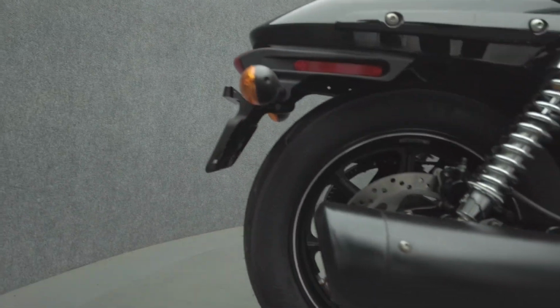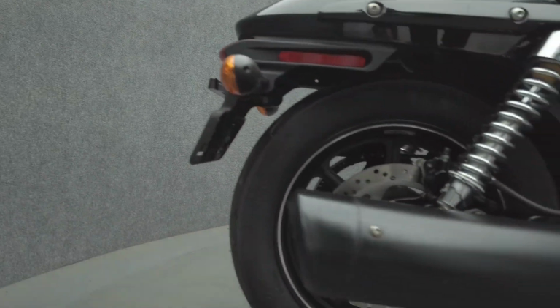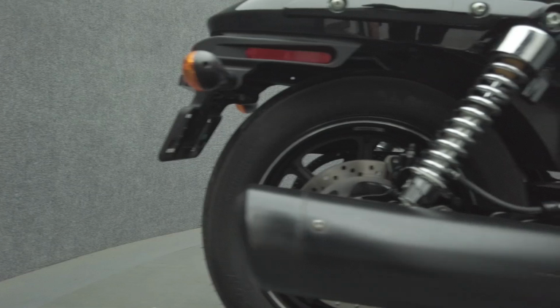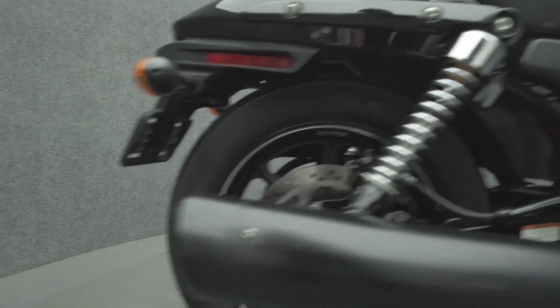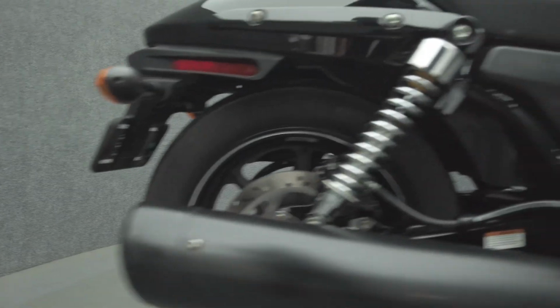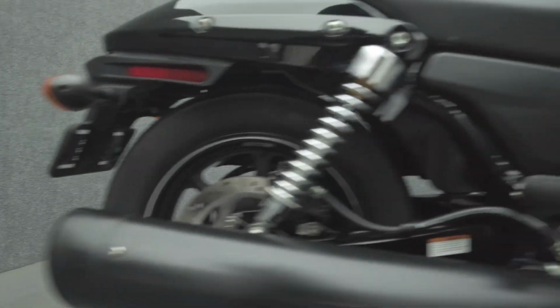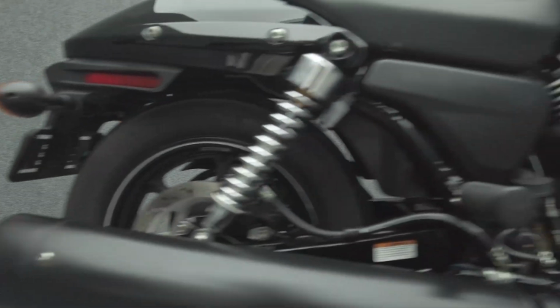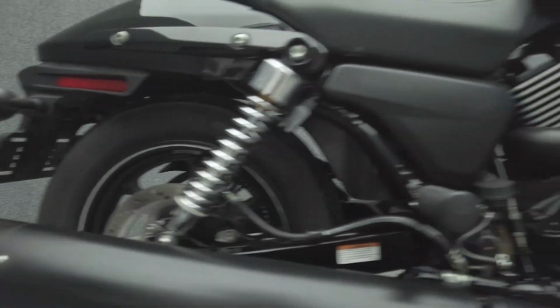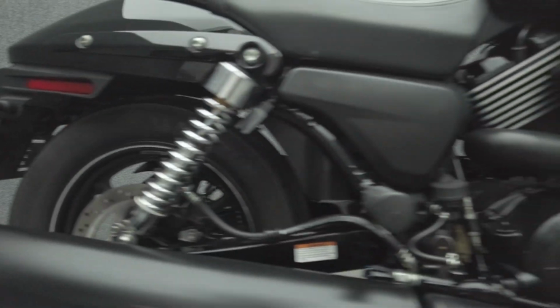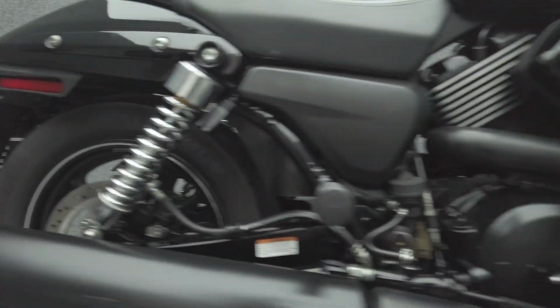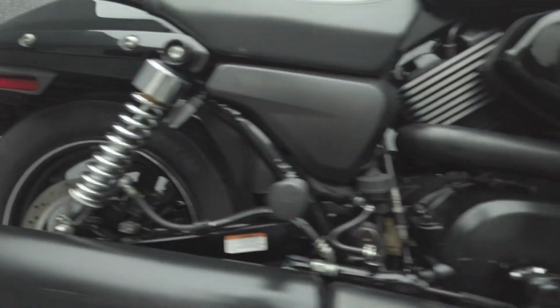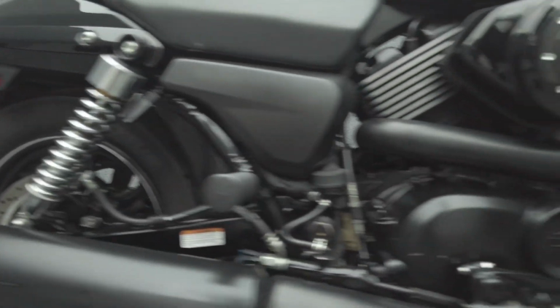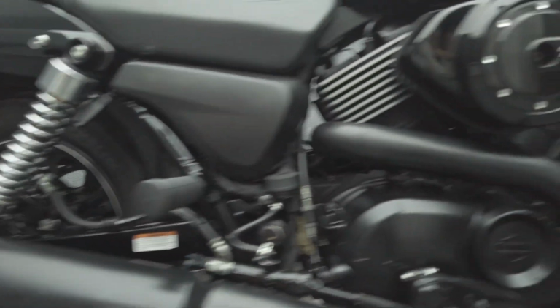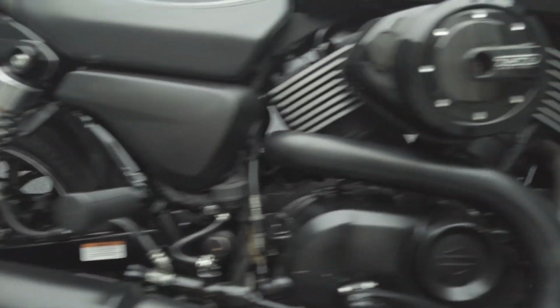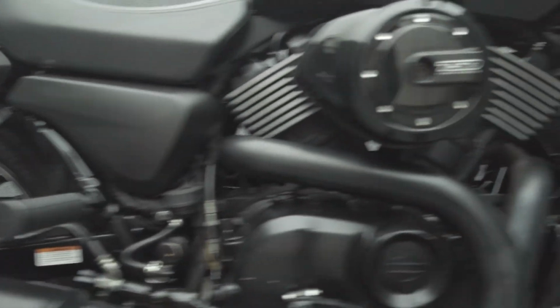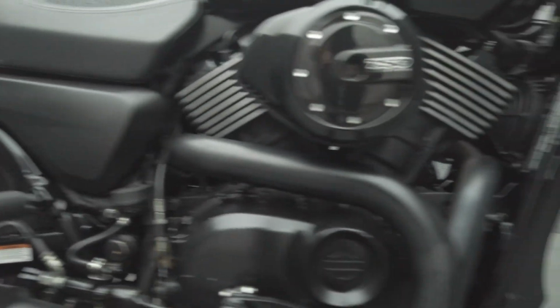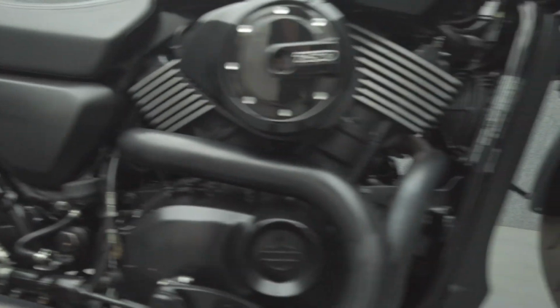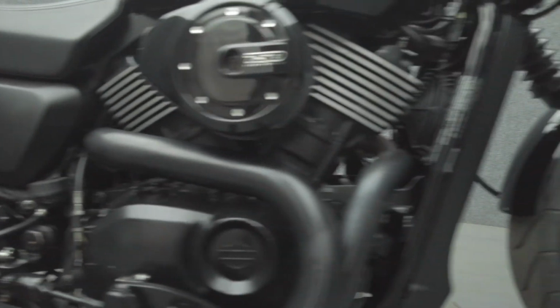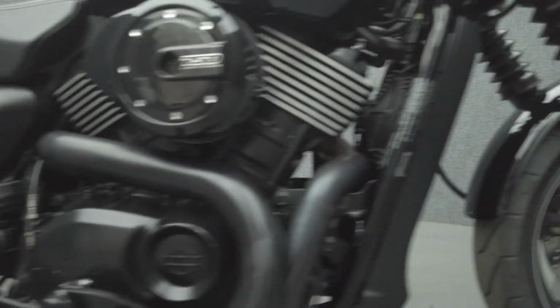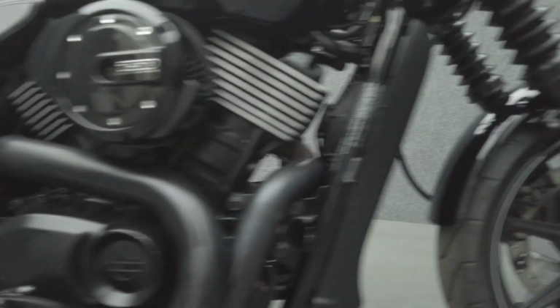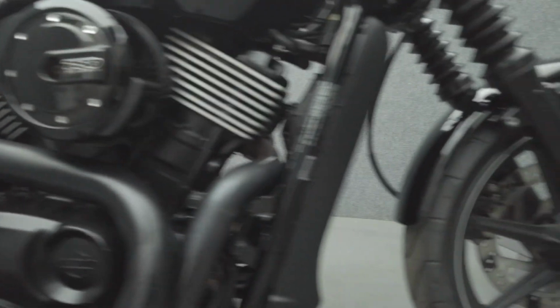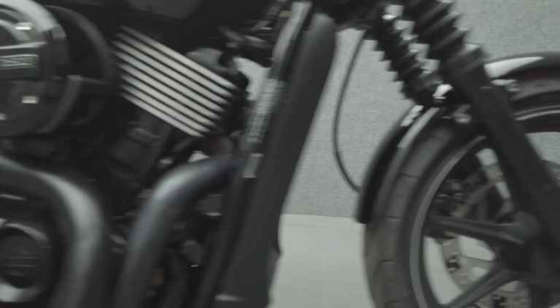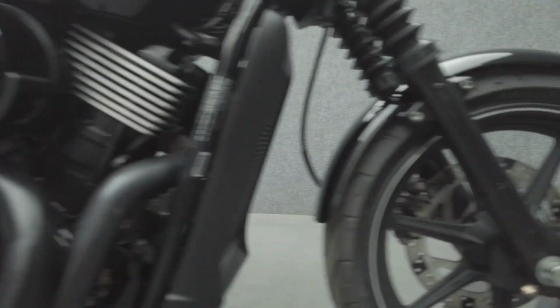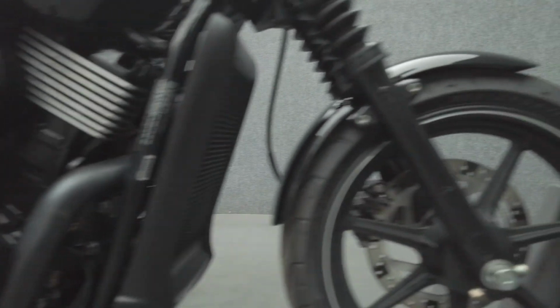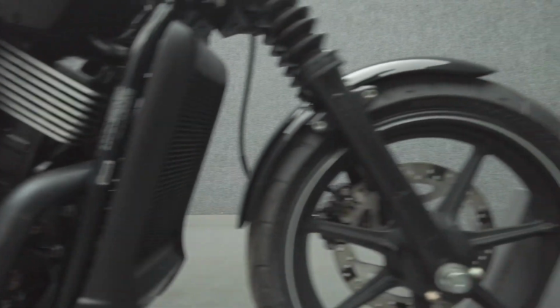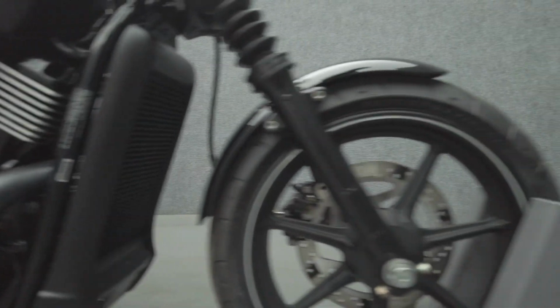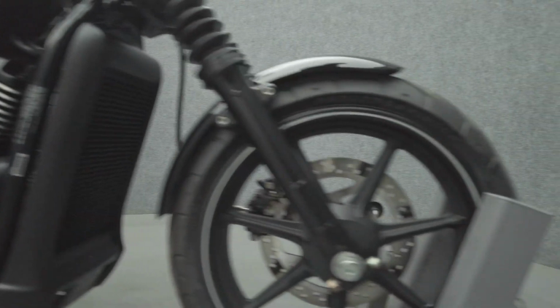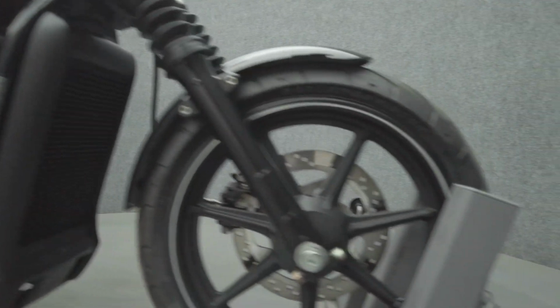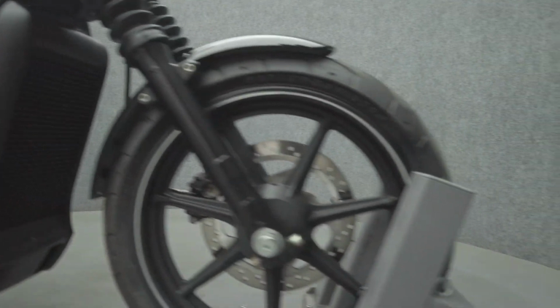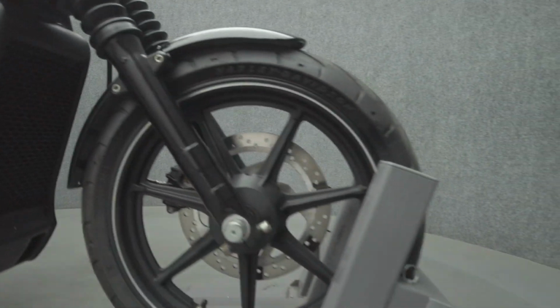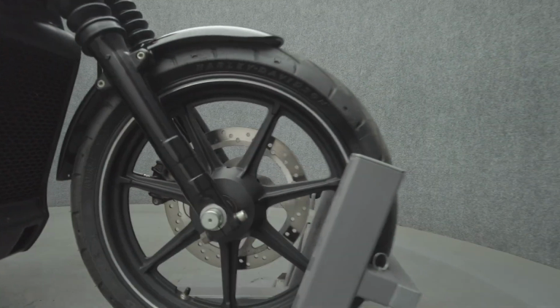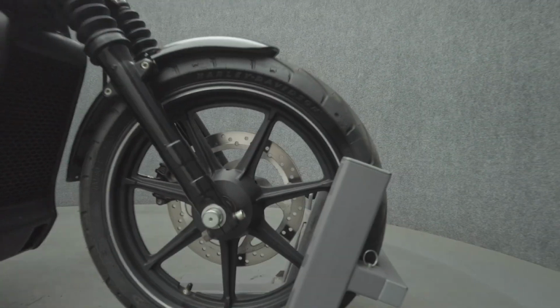Lightweight and nimble, the Street's responsive handling allows it to be agile and maneuverable, perfect for urban commuting.